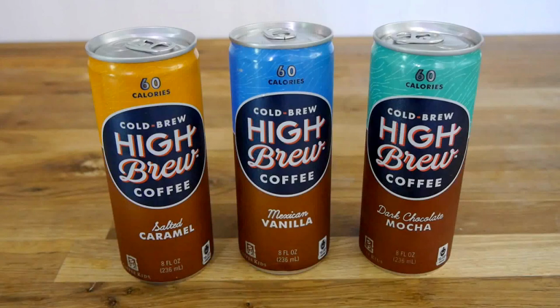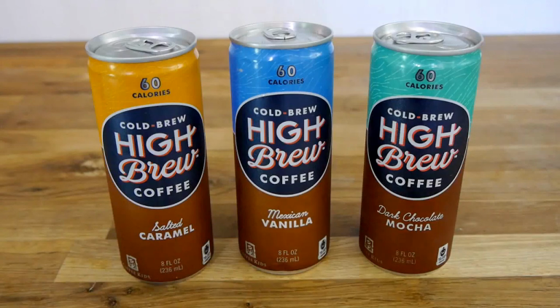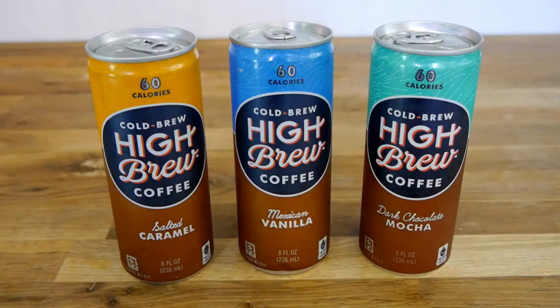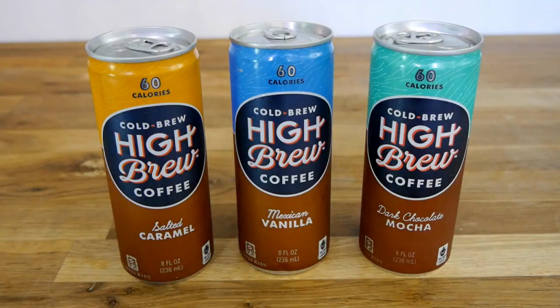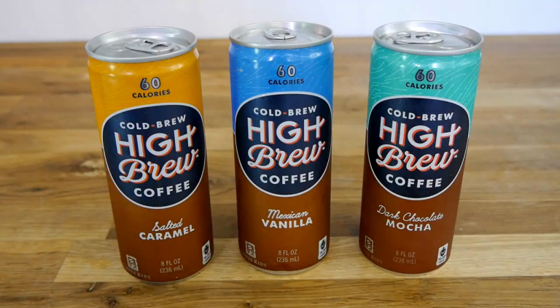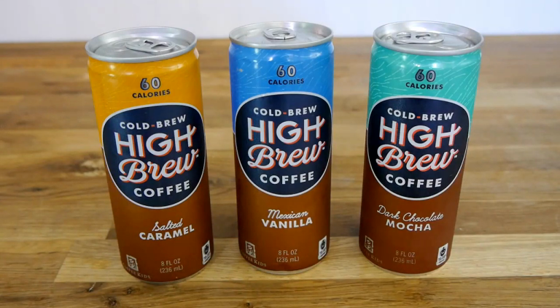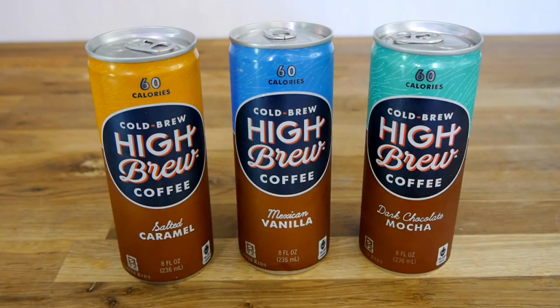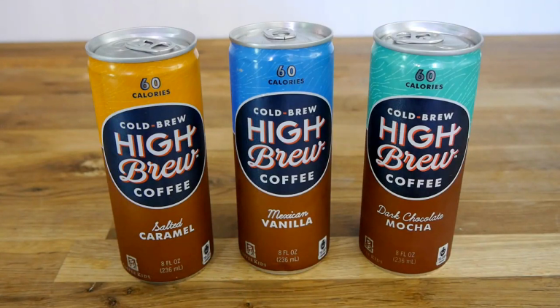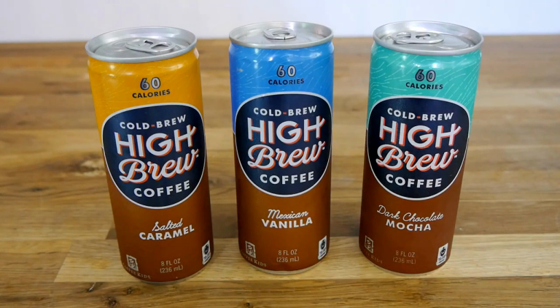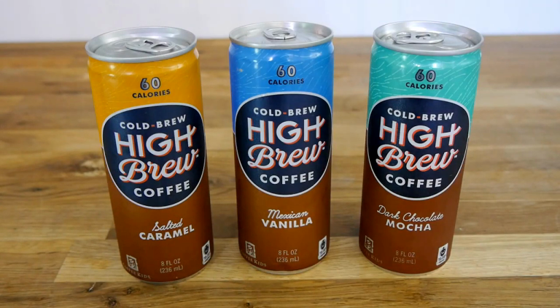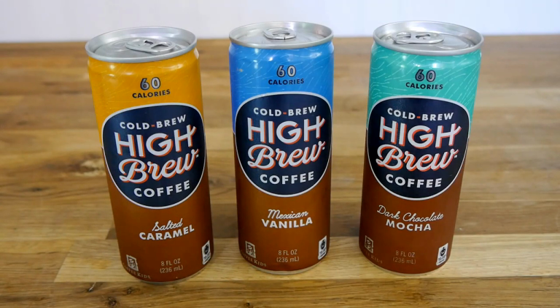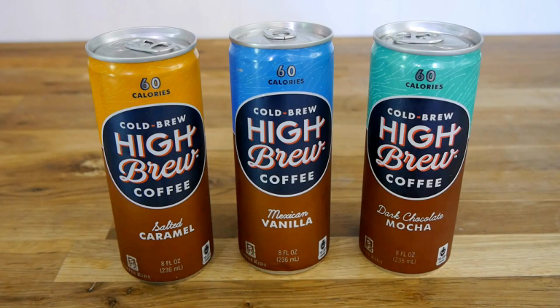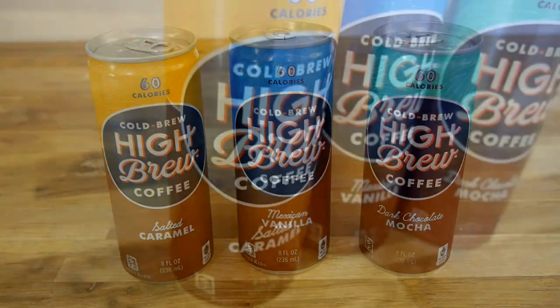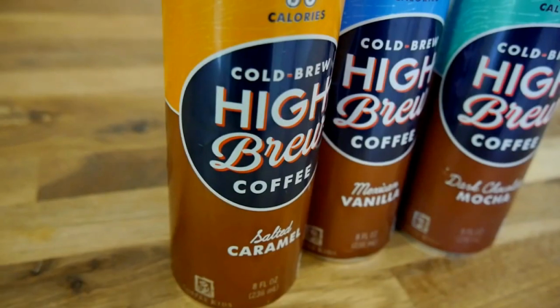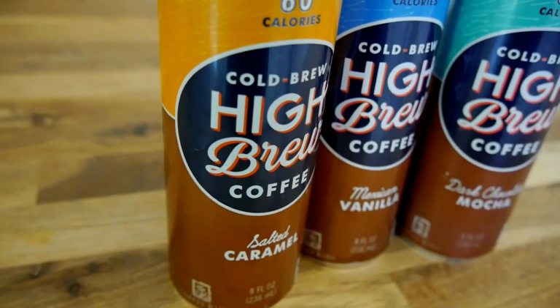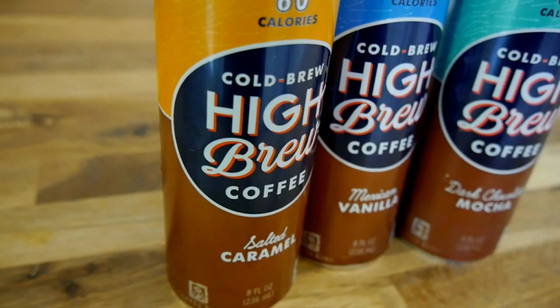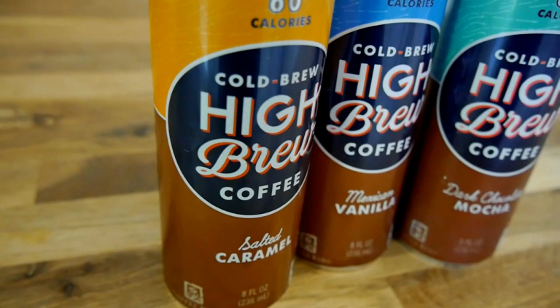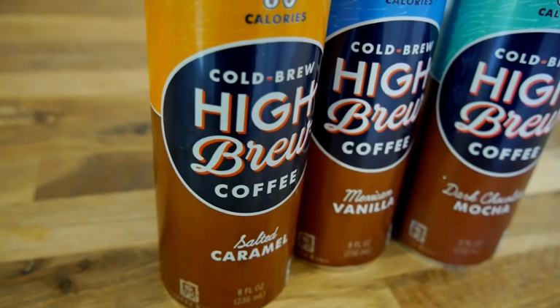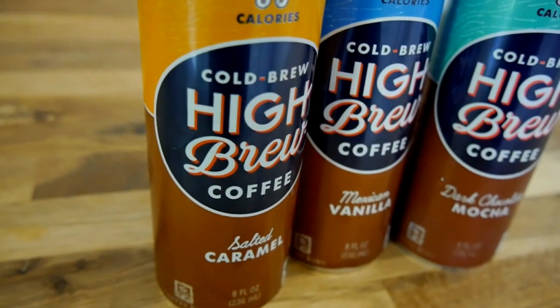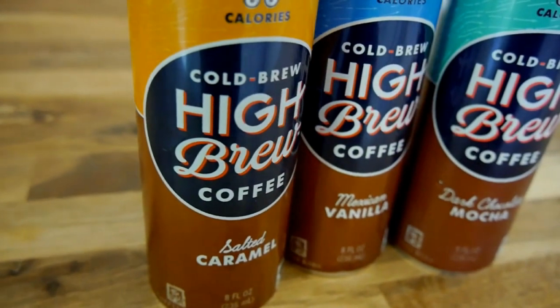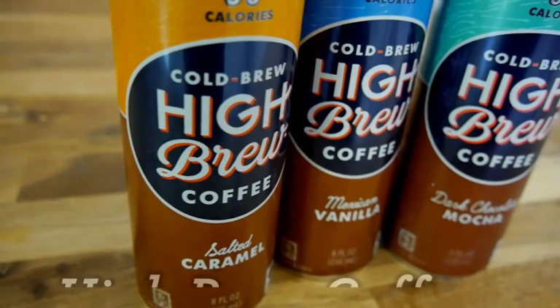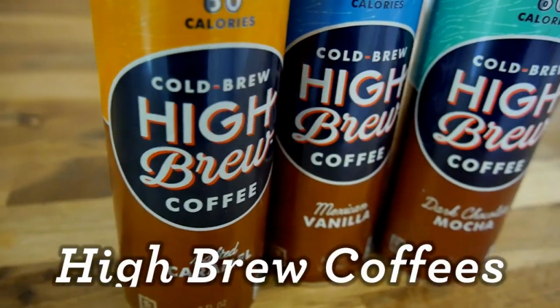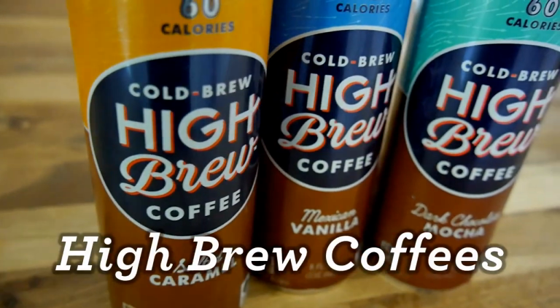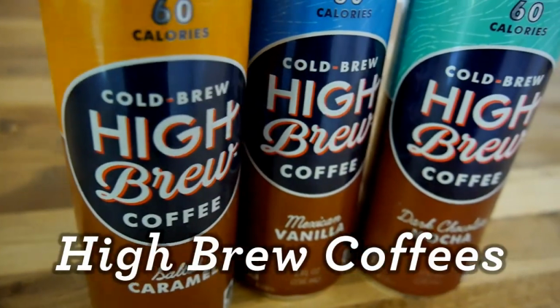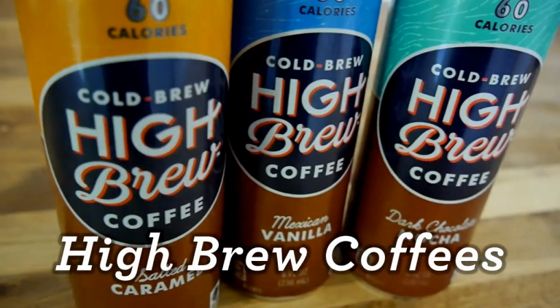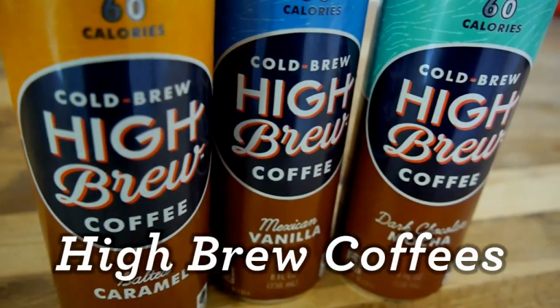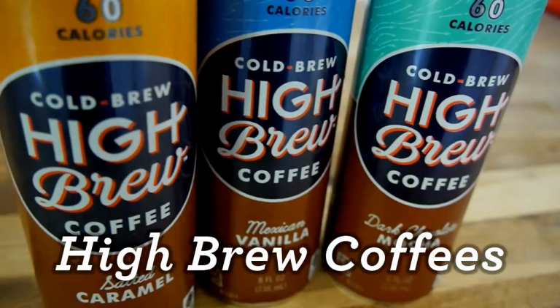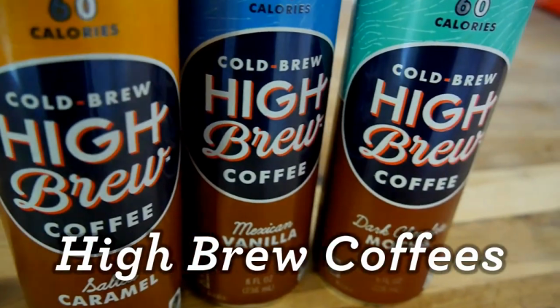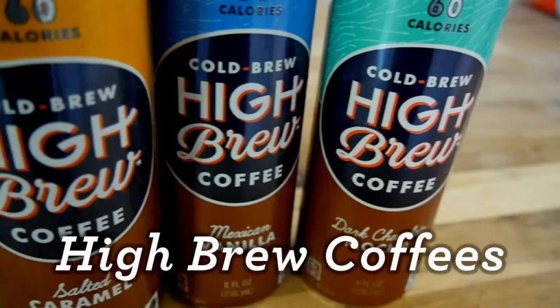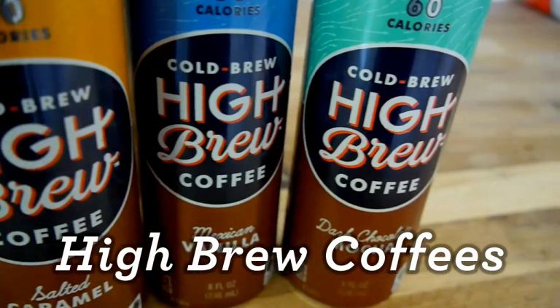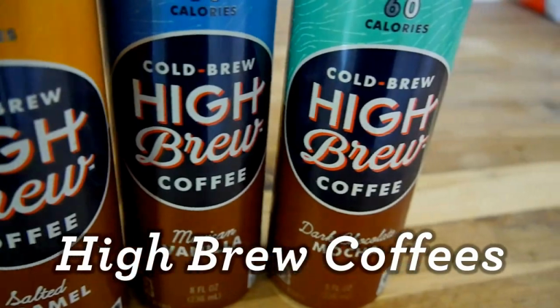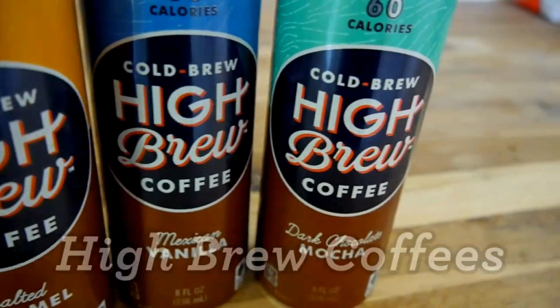Hi everyone, this is Sophie with MochaBees.com. Today we're going to be reviewing Cold Brew Coffee by High Brew.